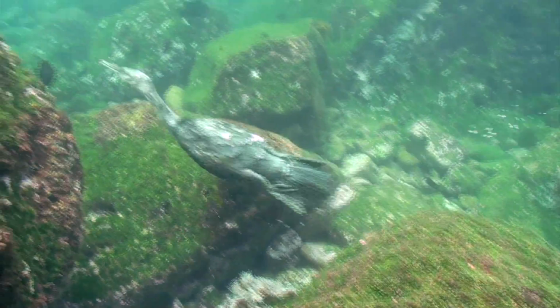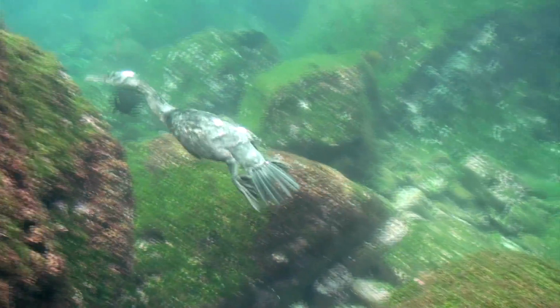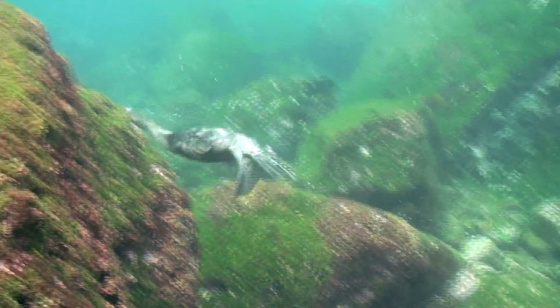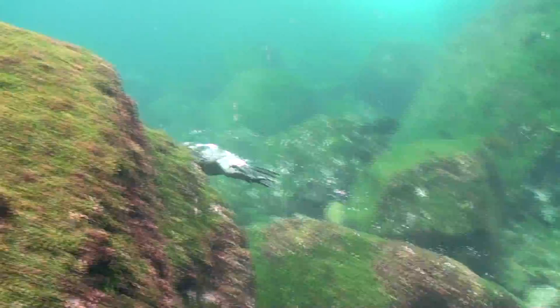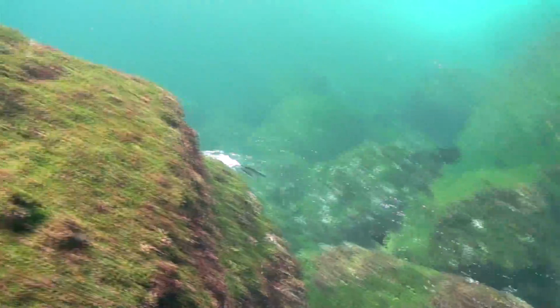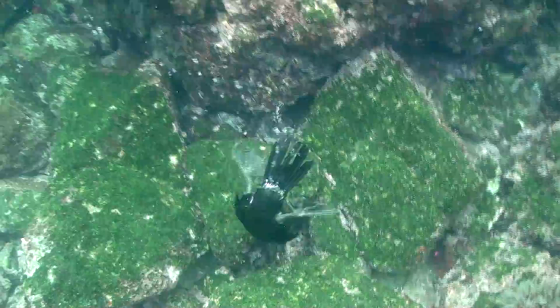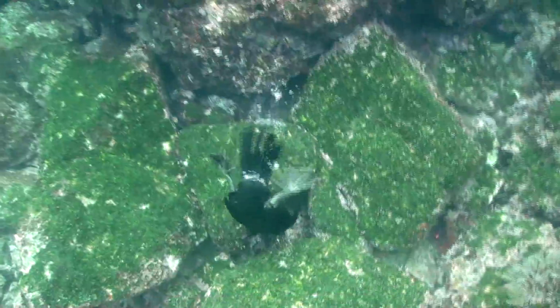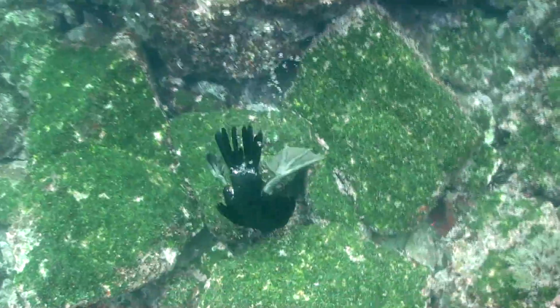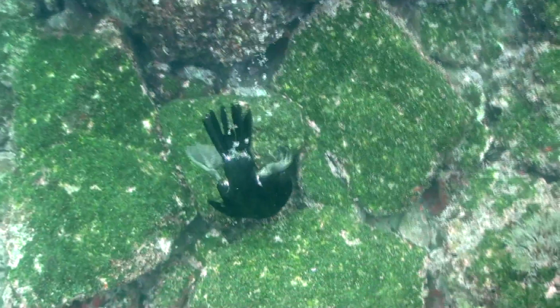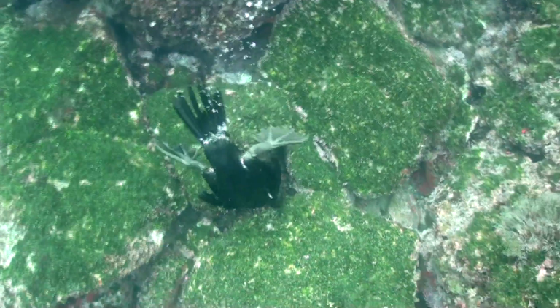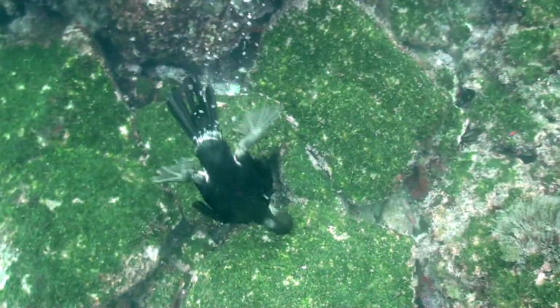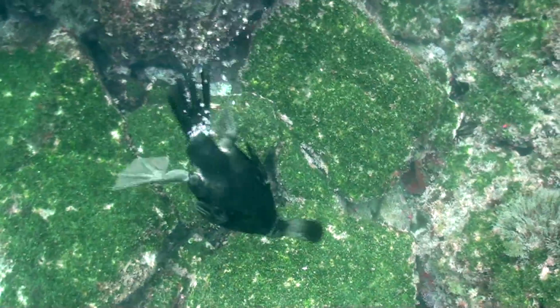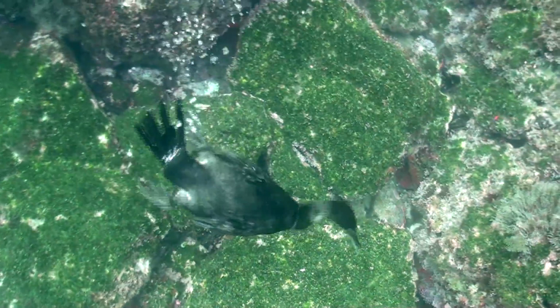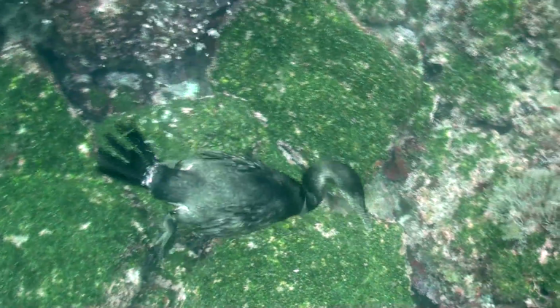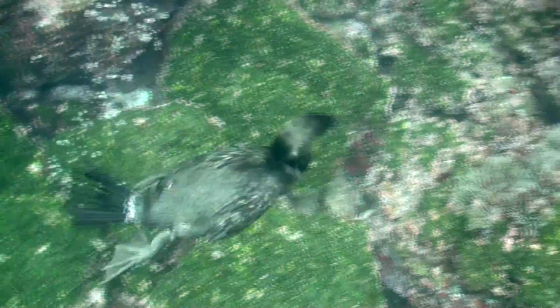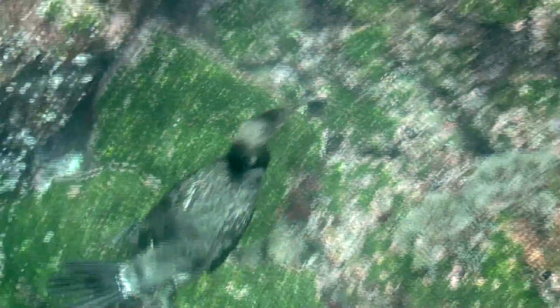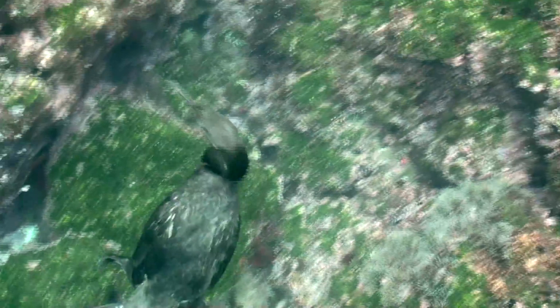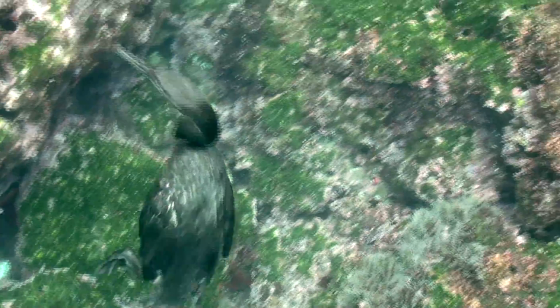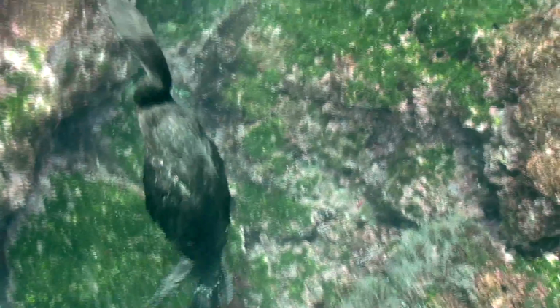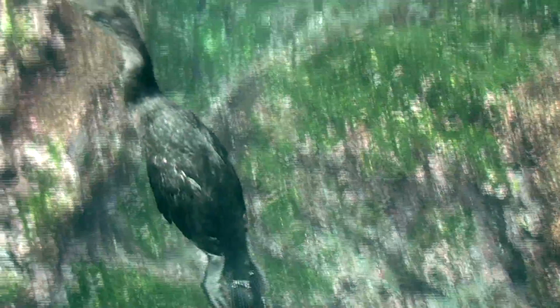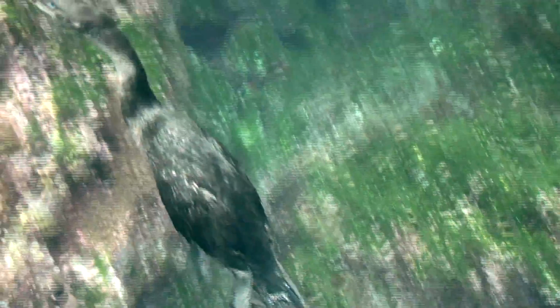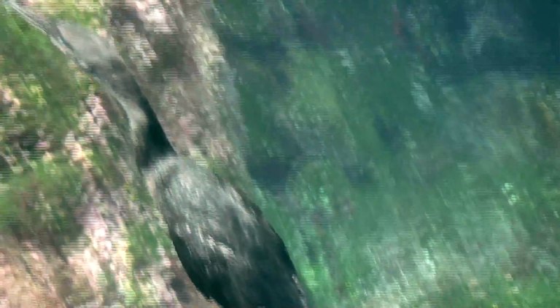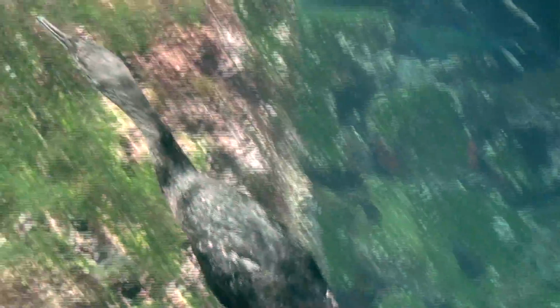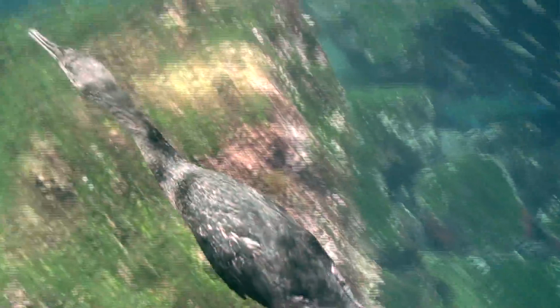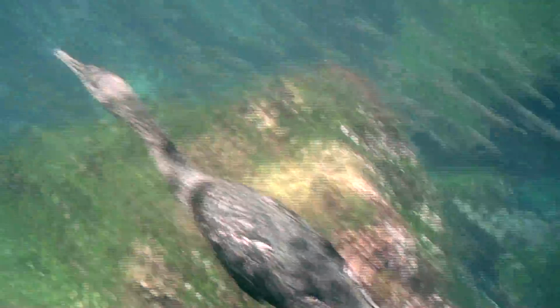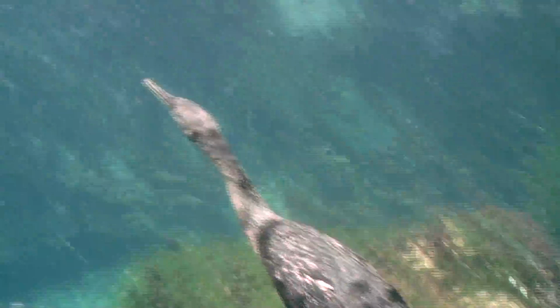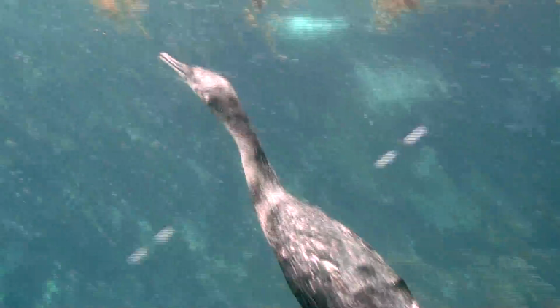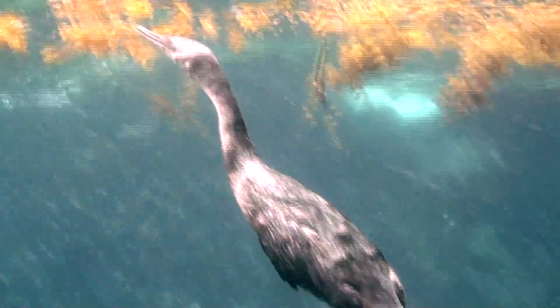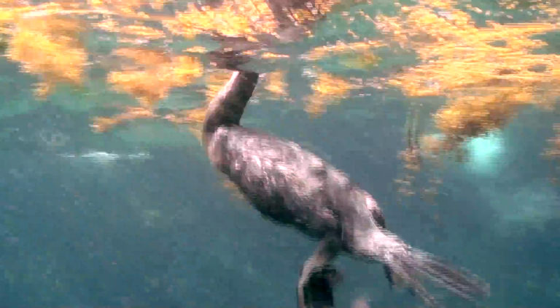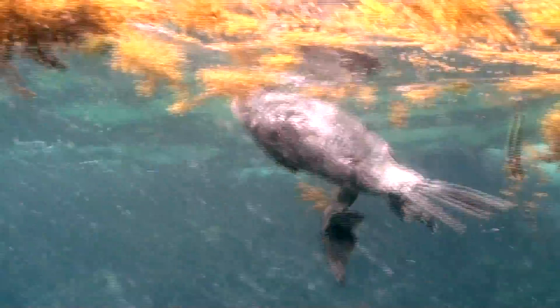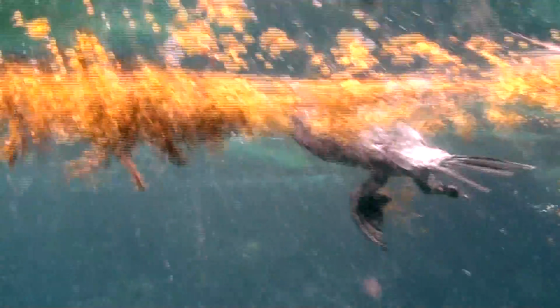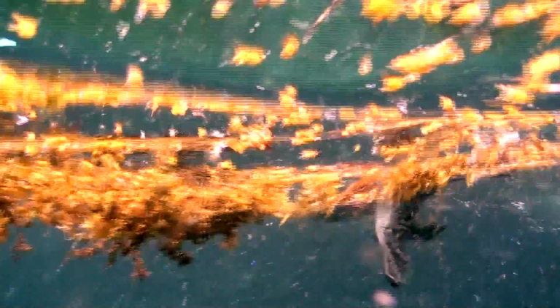They can remain underwater, and with the elongated neck, they can go in a lot of directions and chase the fish easily.